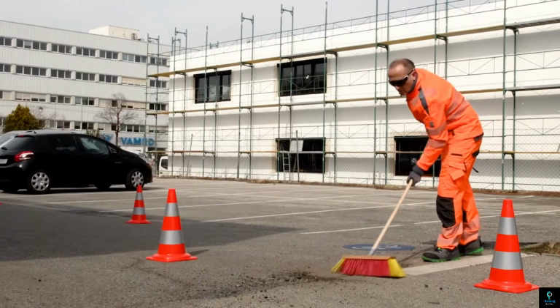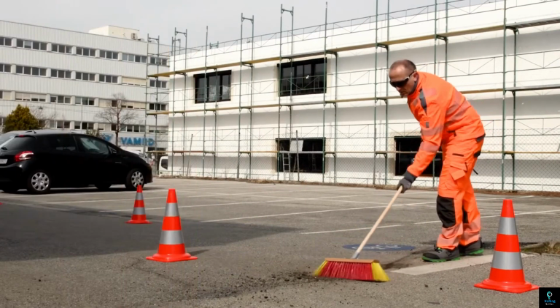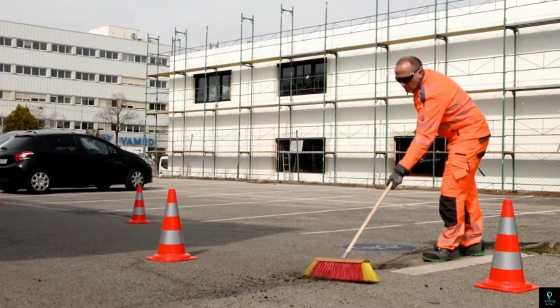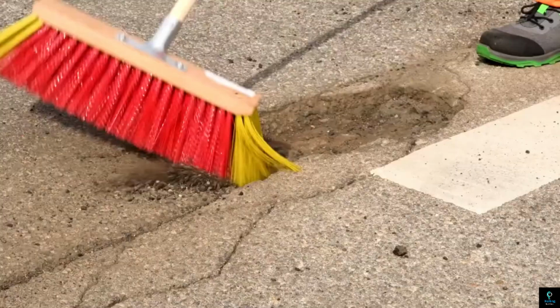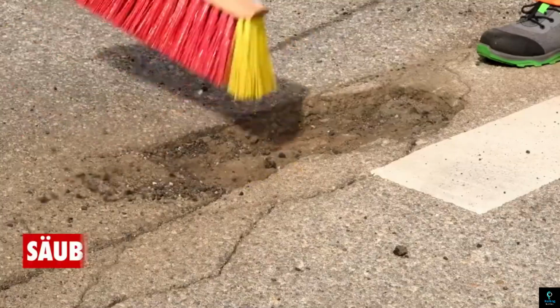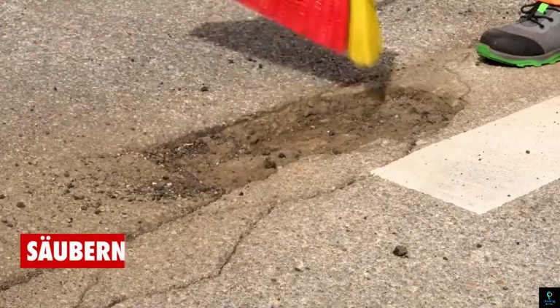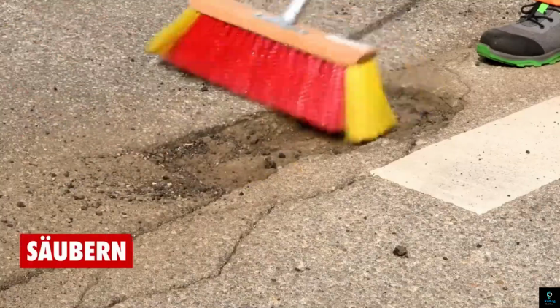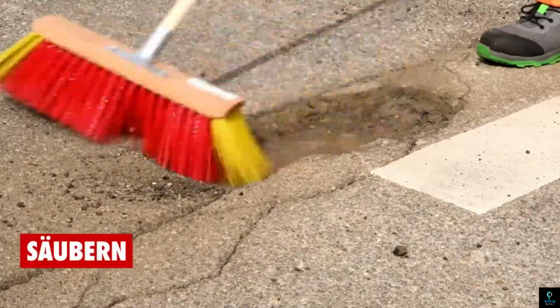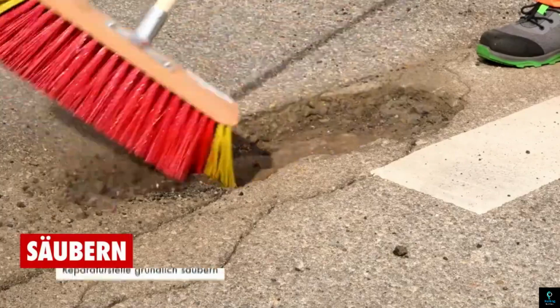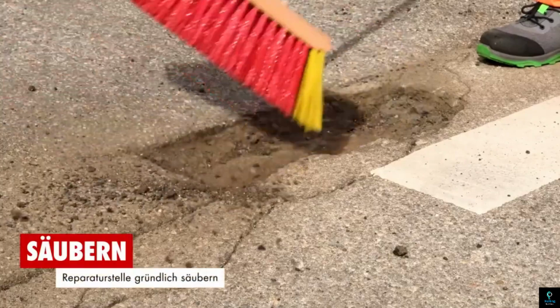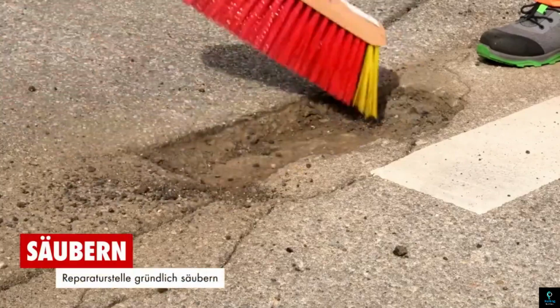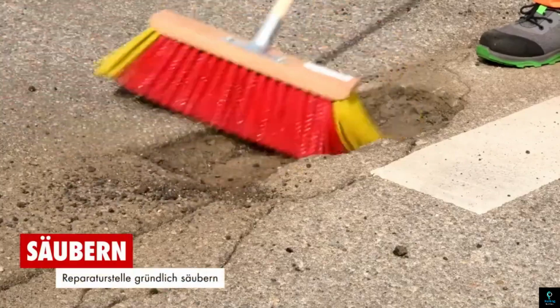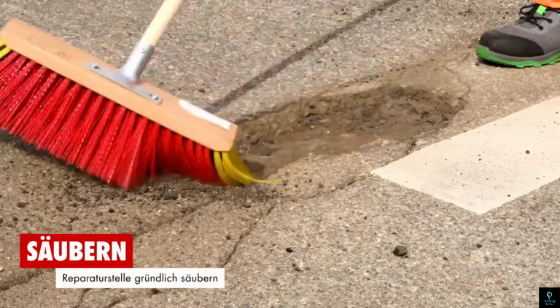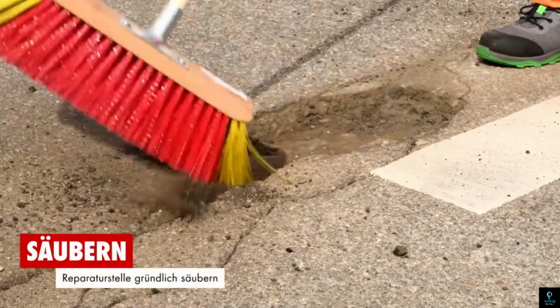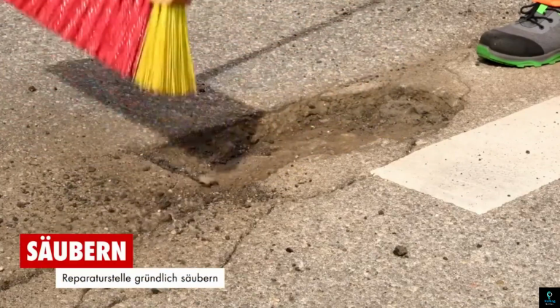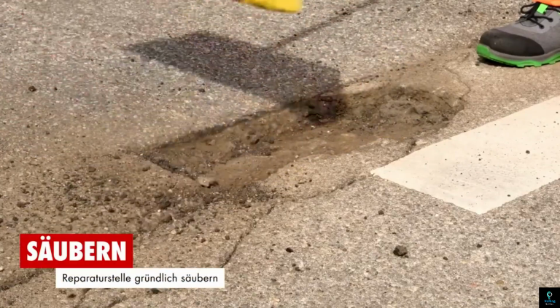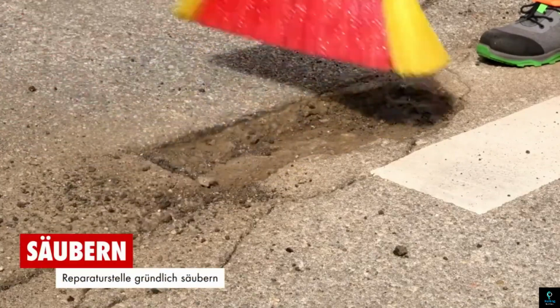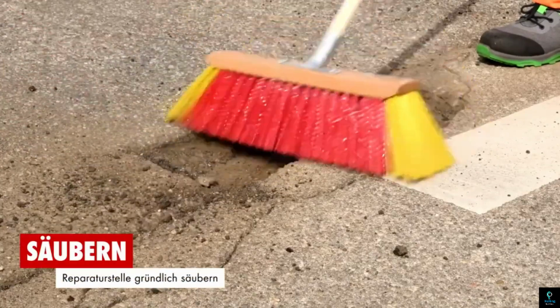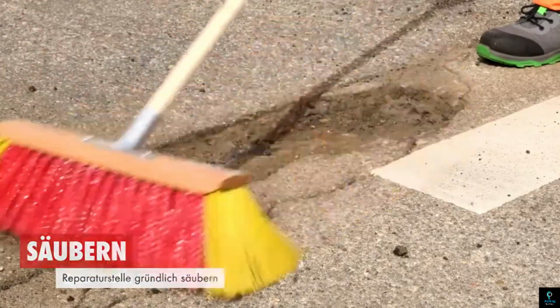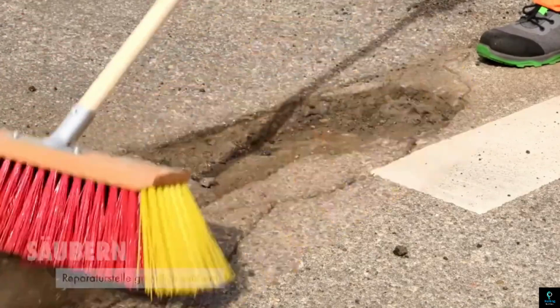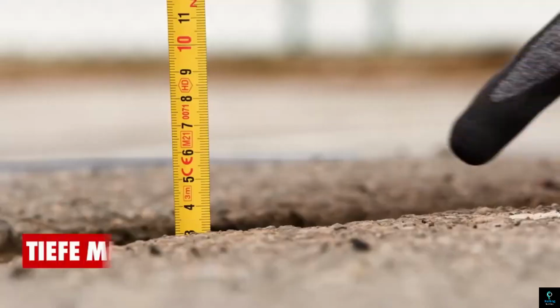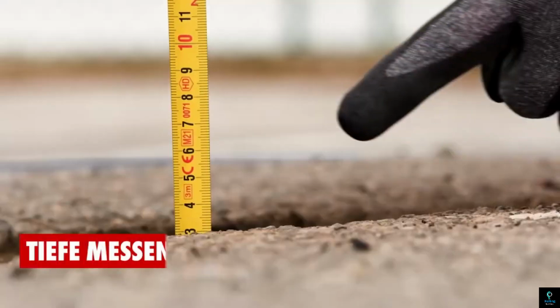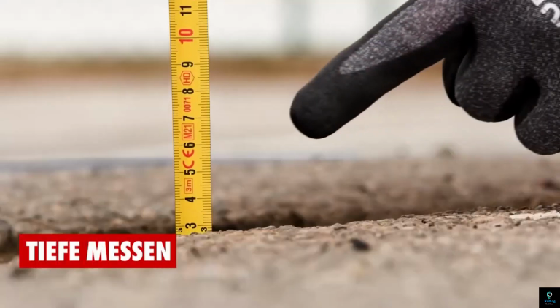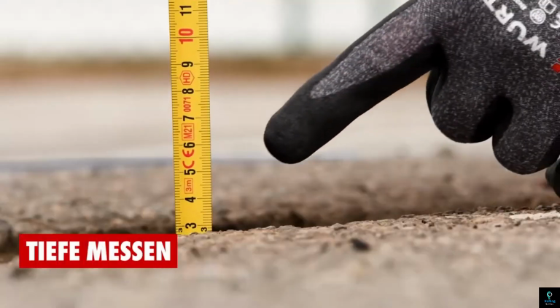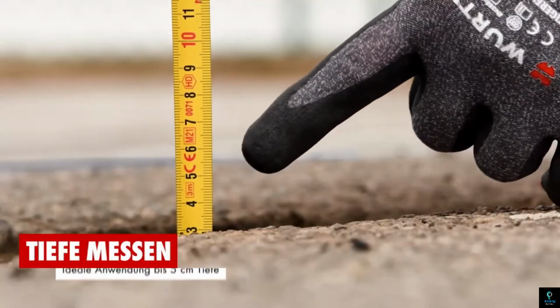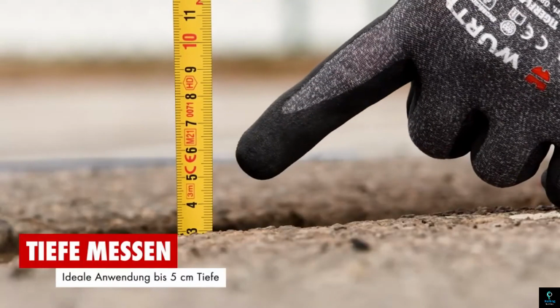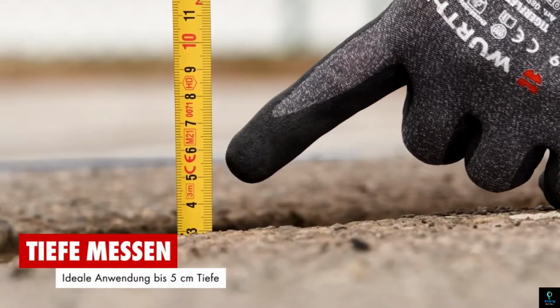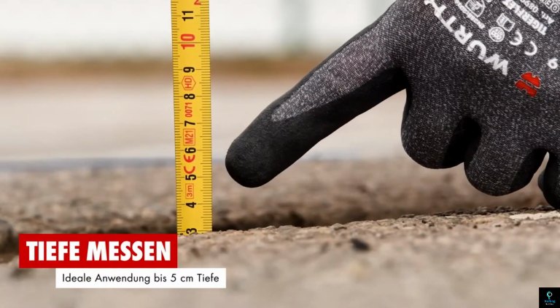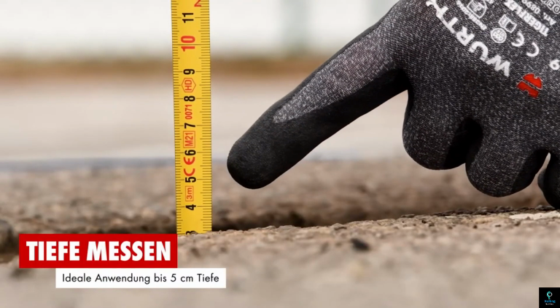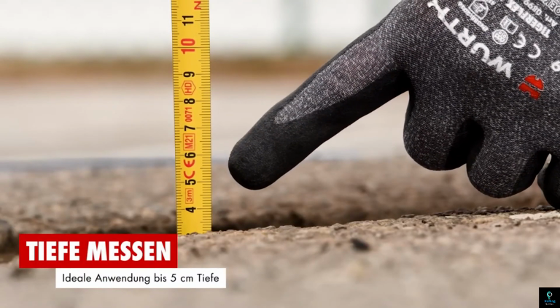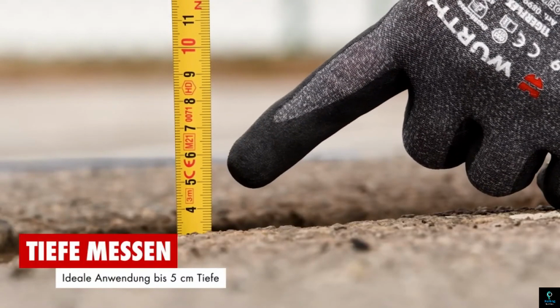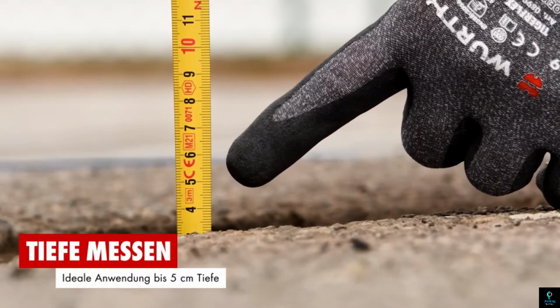What's more, it's usable year-round and even cures in as little as 20 minutes, minimizing traffic disruptions. With Wristfill, keeping your asphalt smooth and safe is a quick and easy fix.